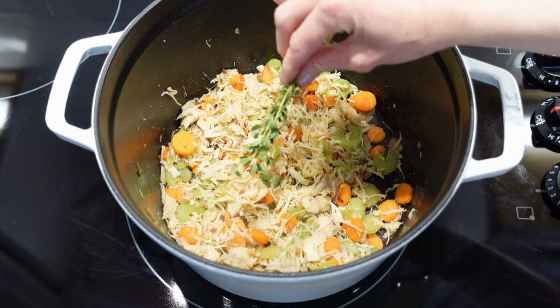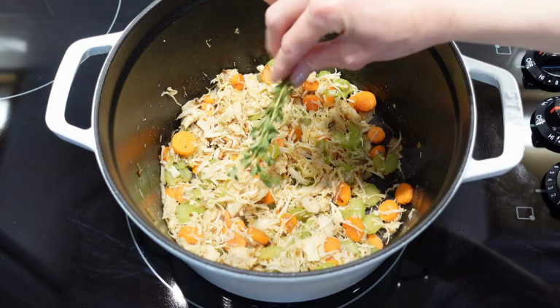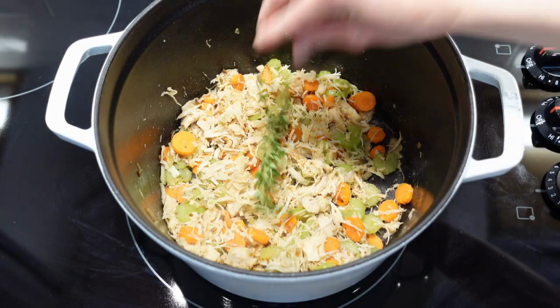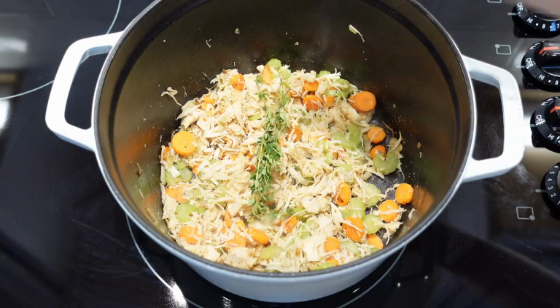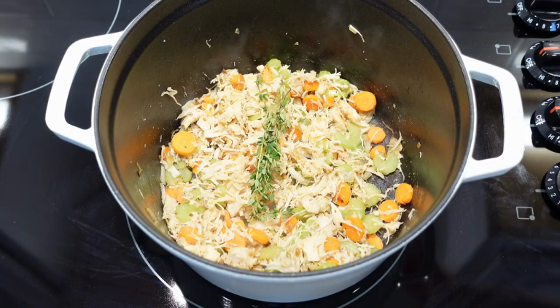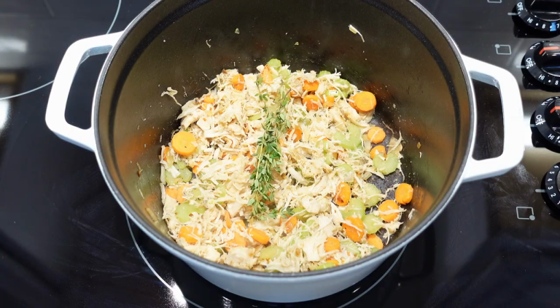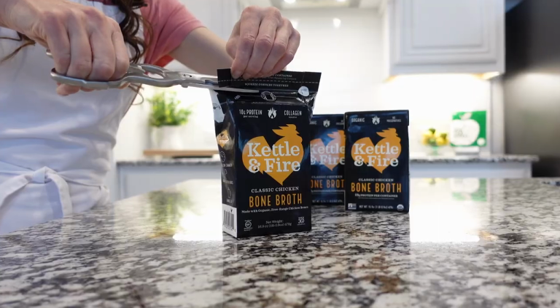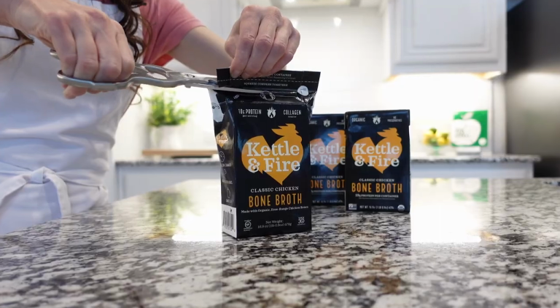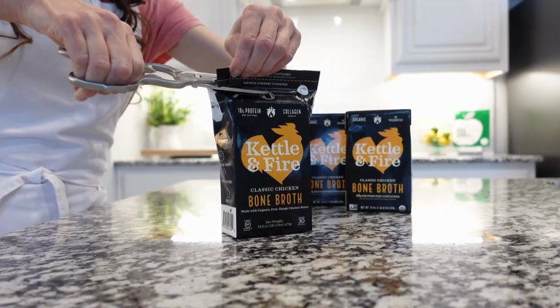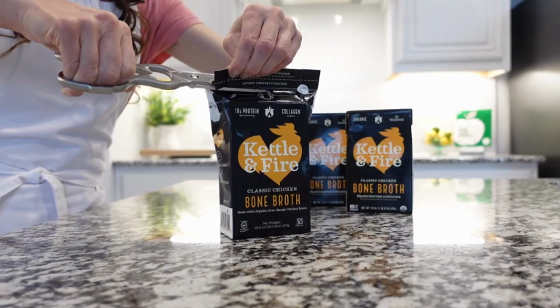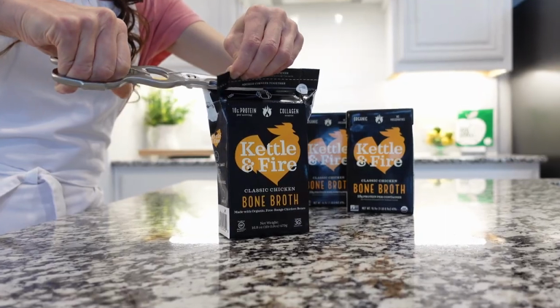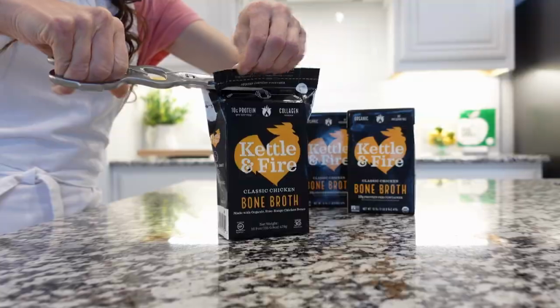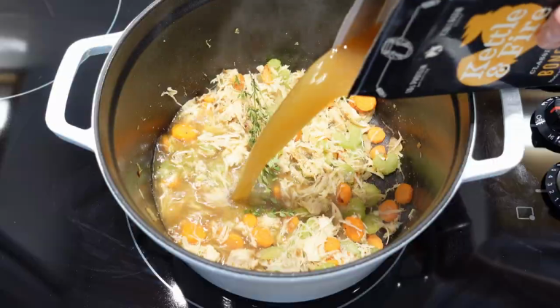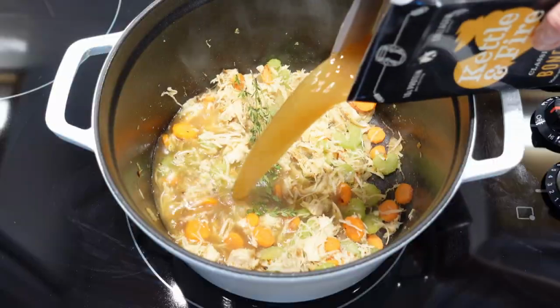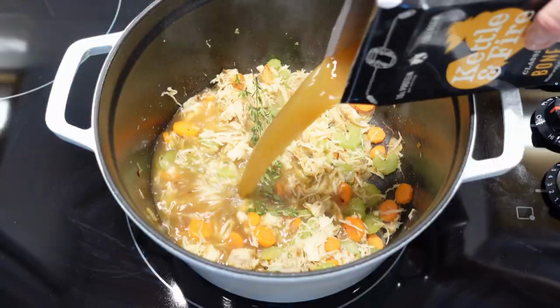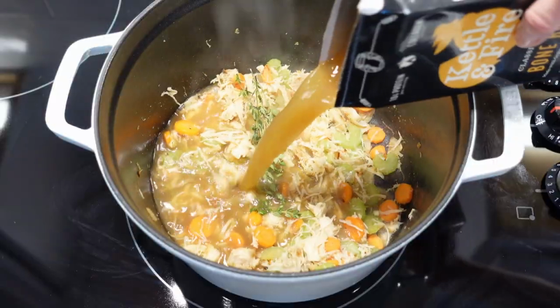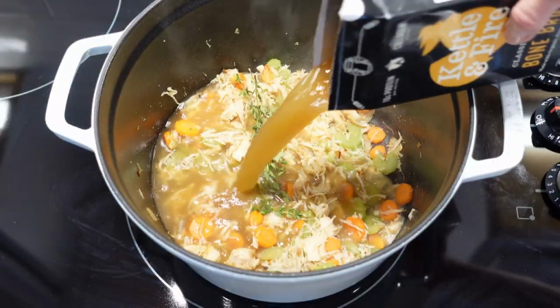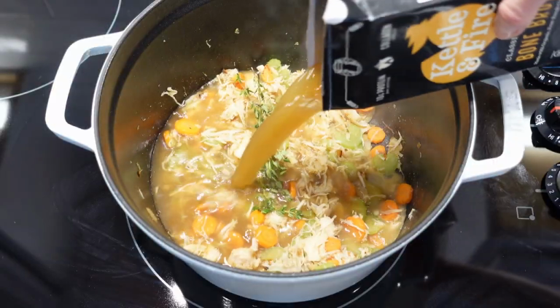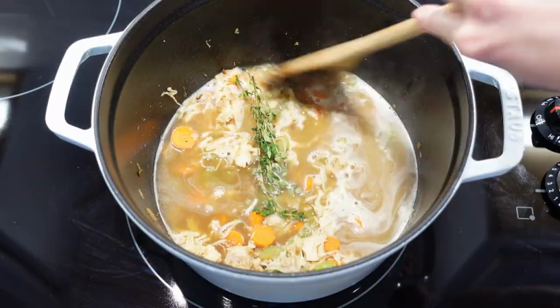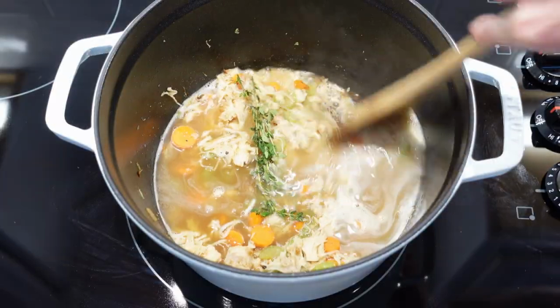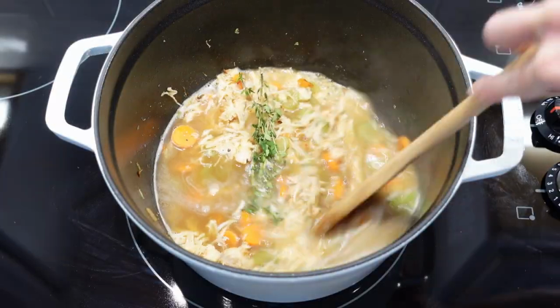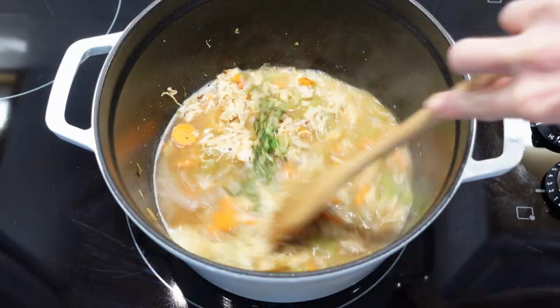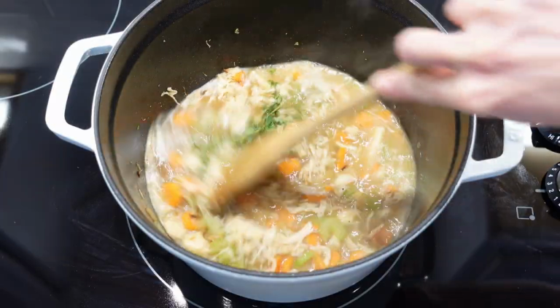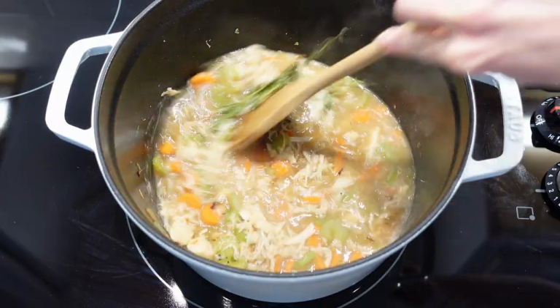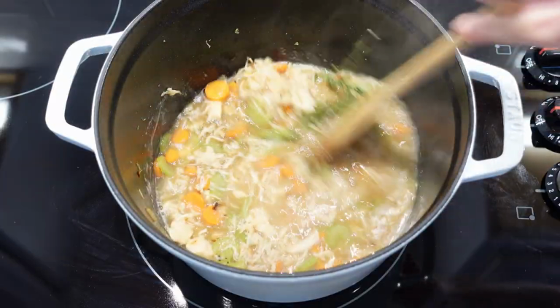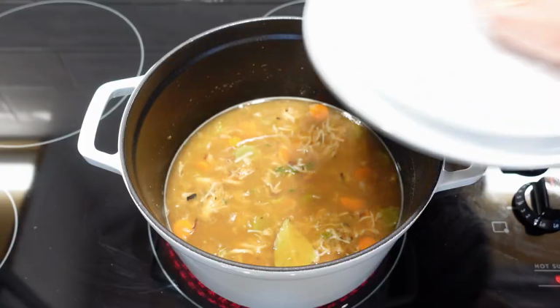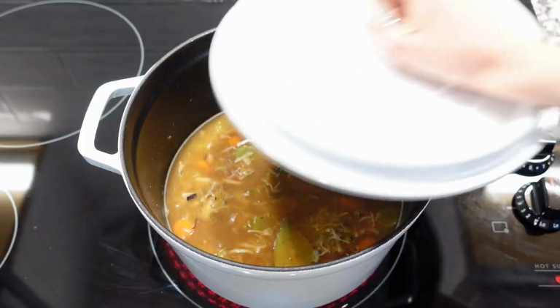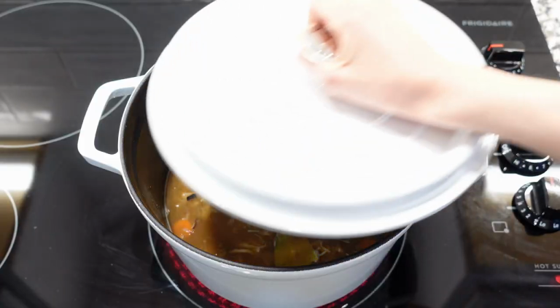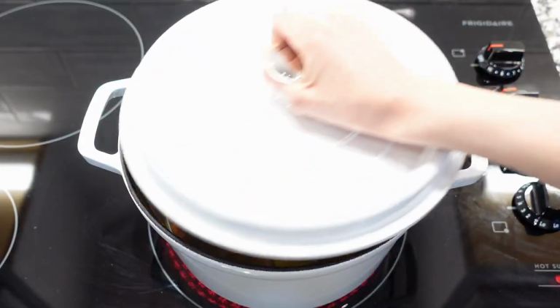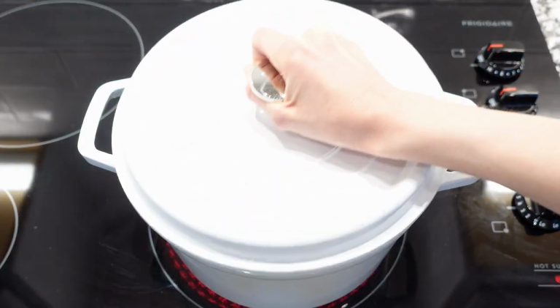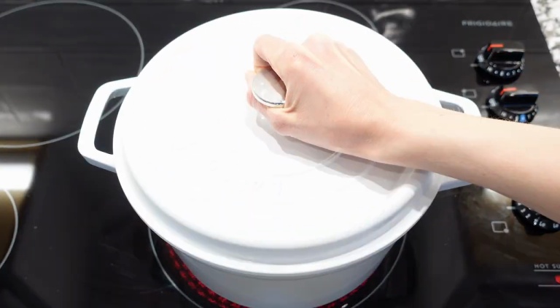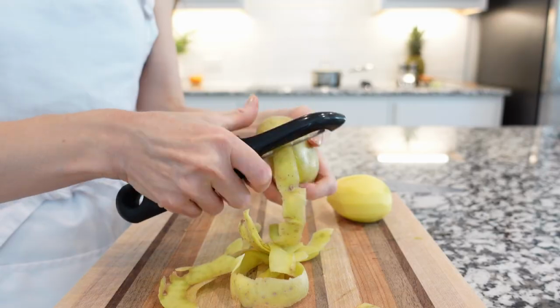Add fresh thyme and bay leaf. Then pour in chicken or bone broth. Cover and bring to a boil.